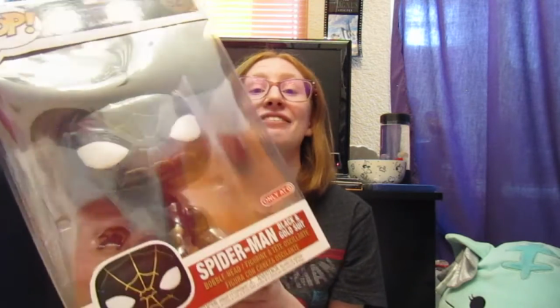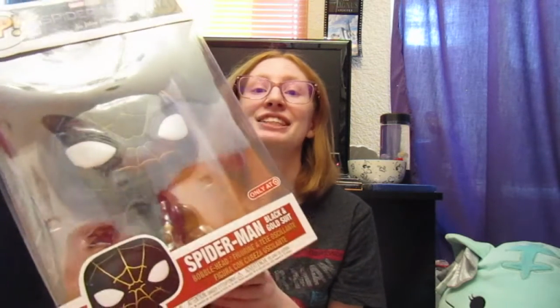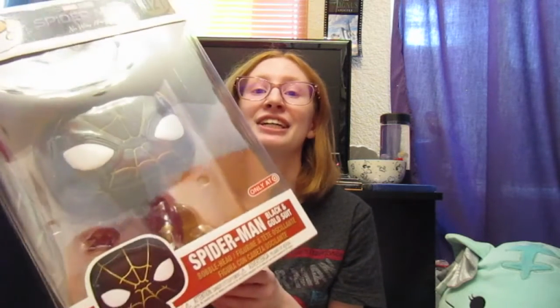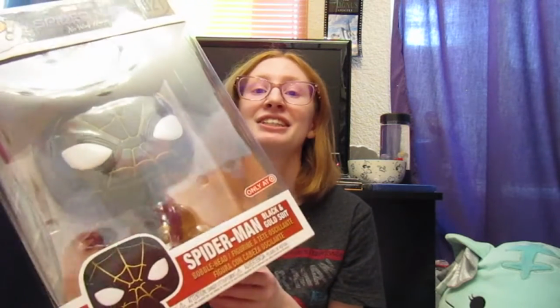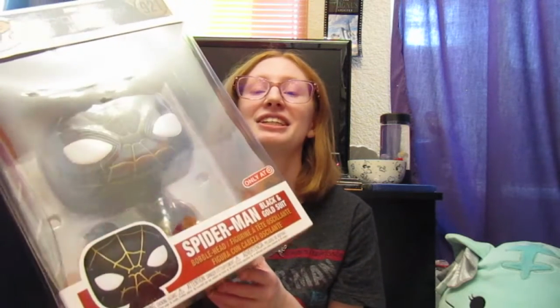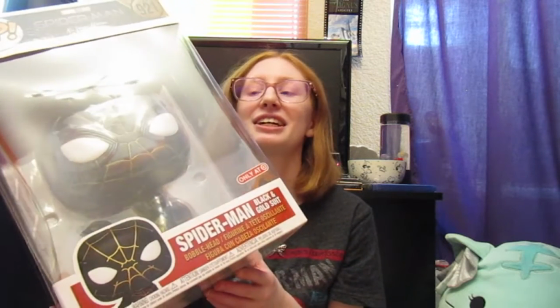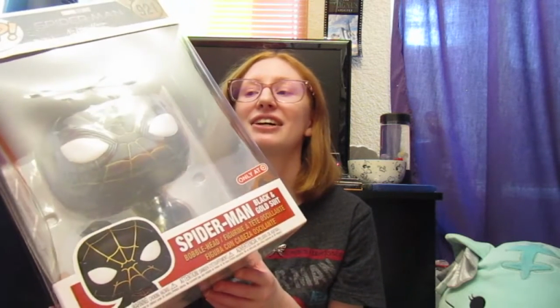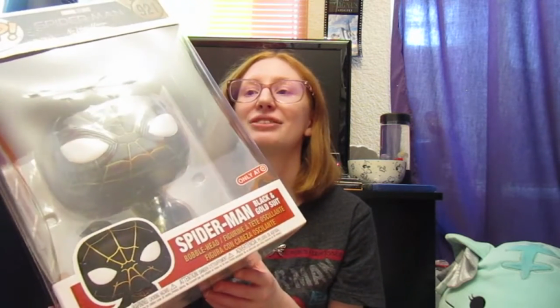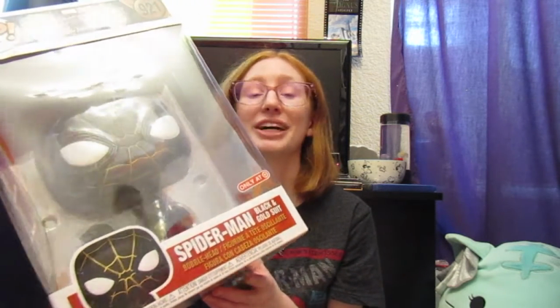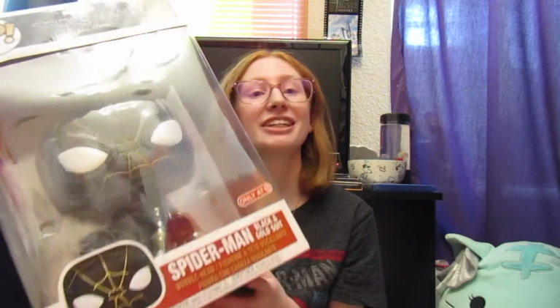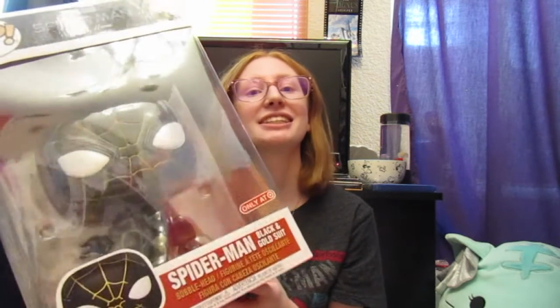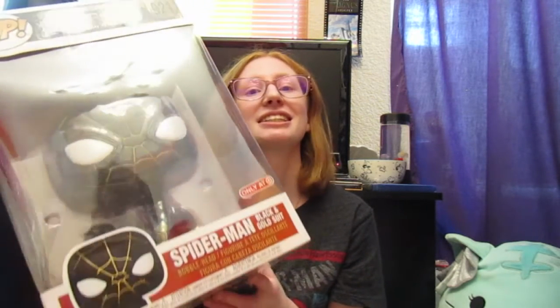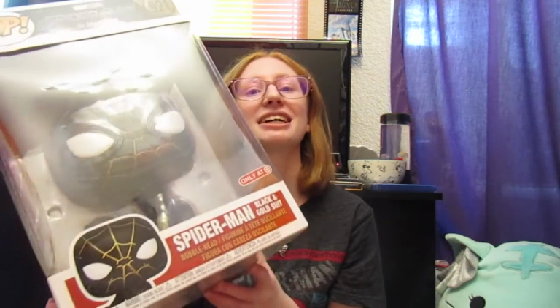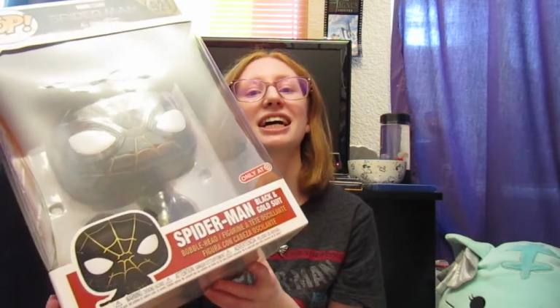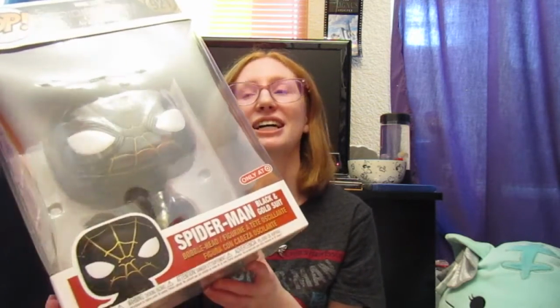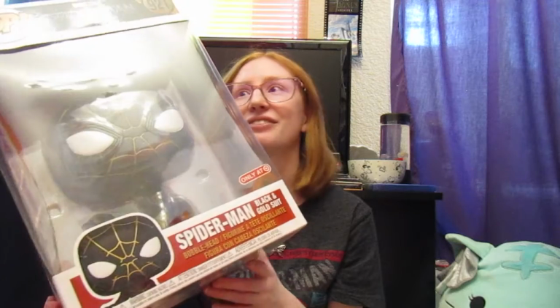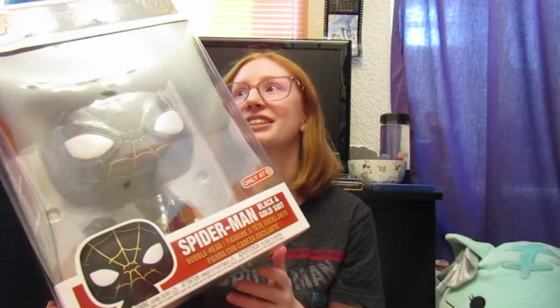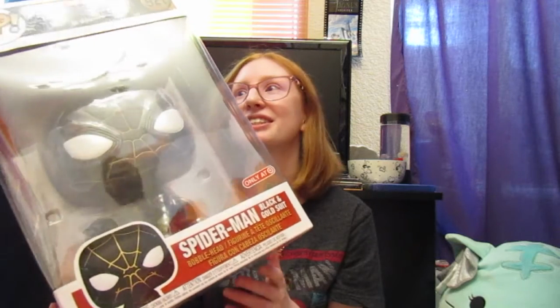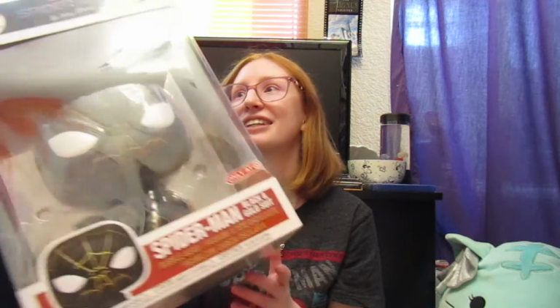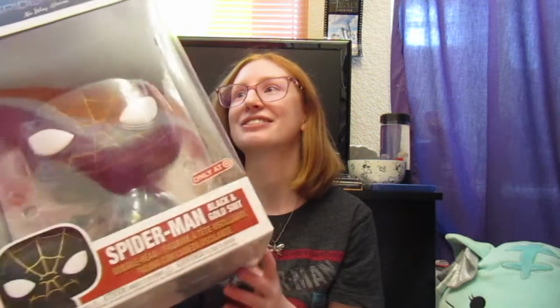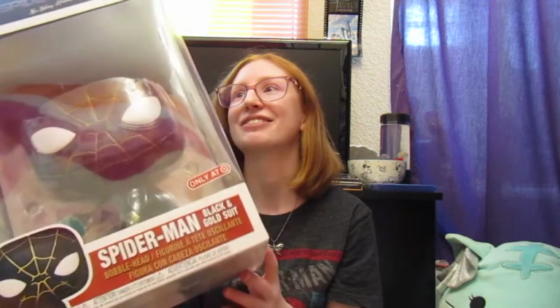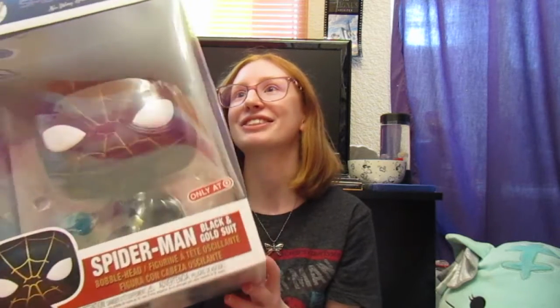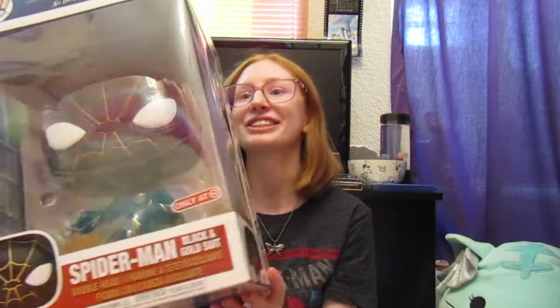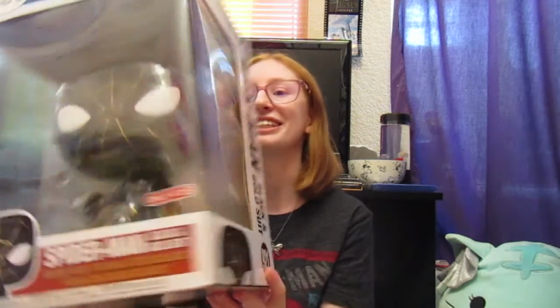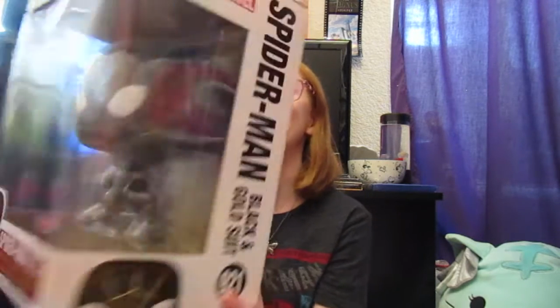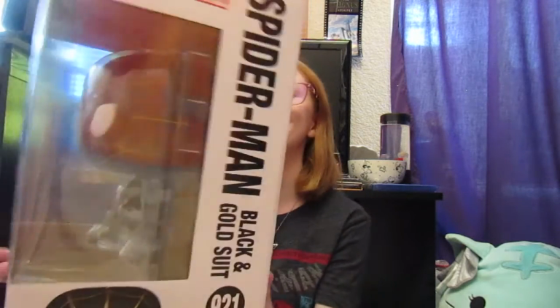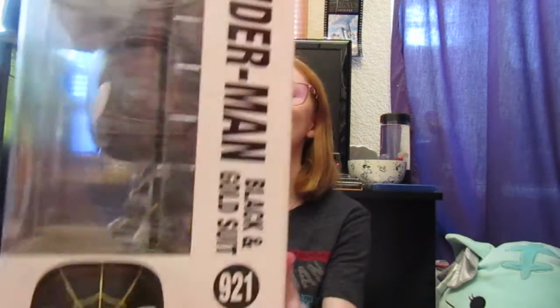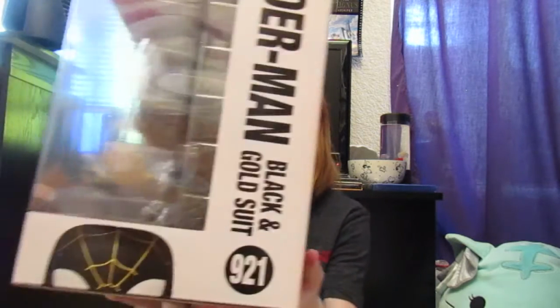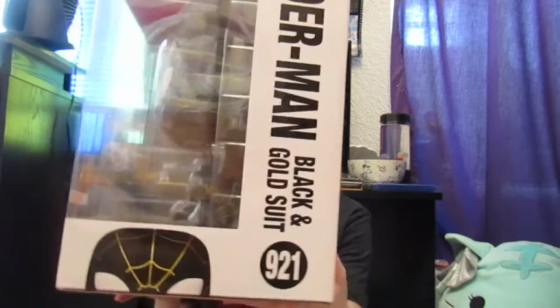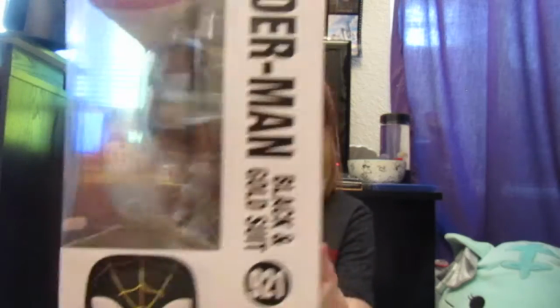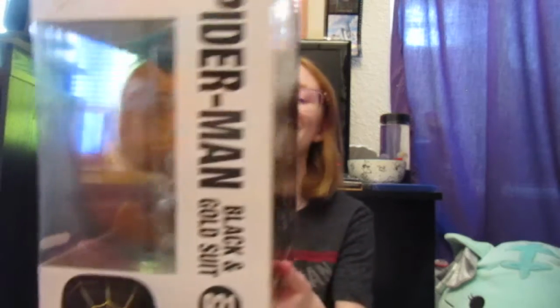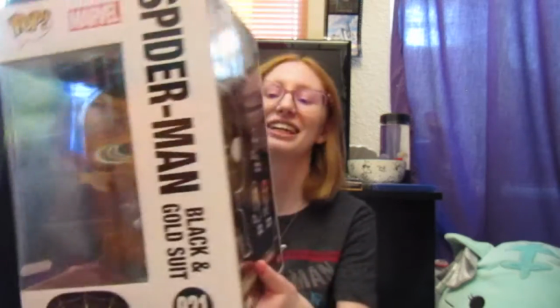I'm insane for buying this because I don't know where I'm going to put it. But here's what it looks like.